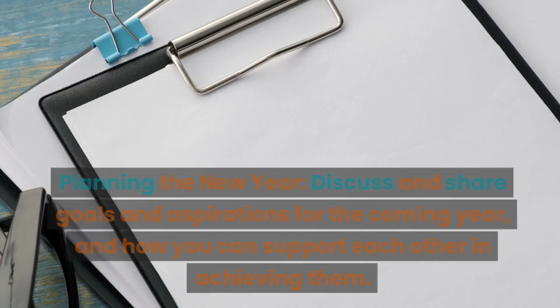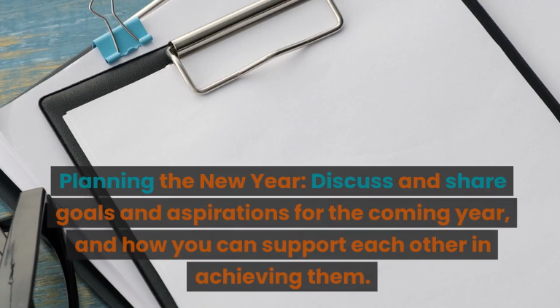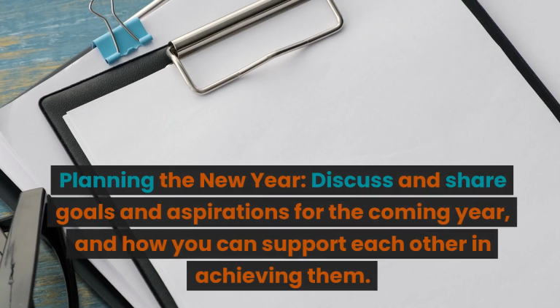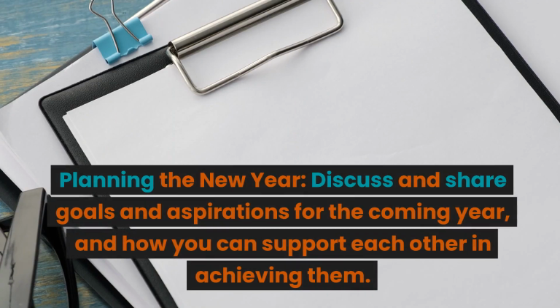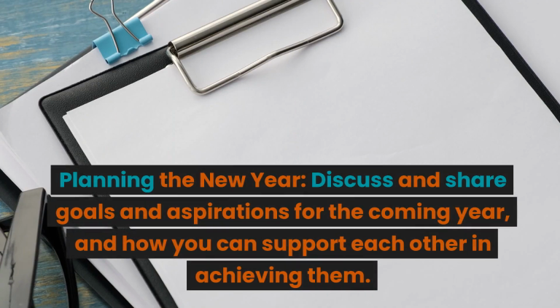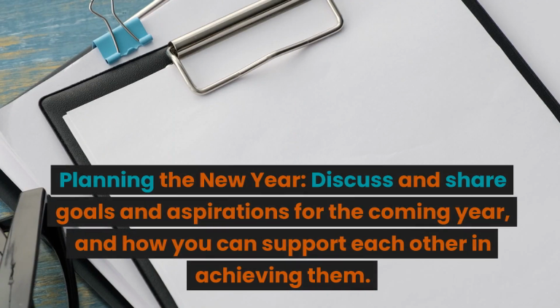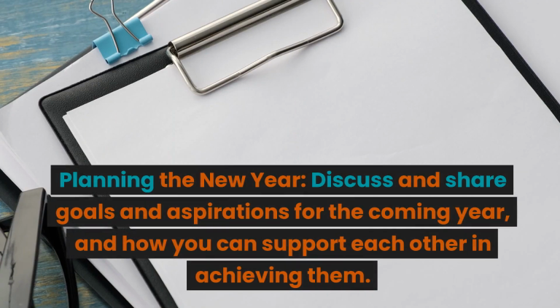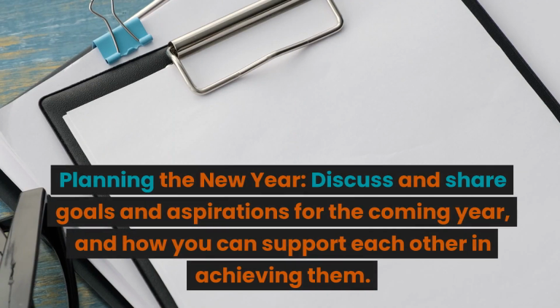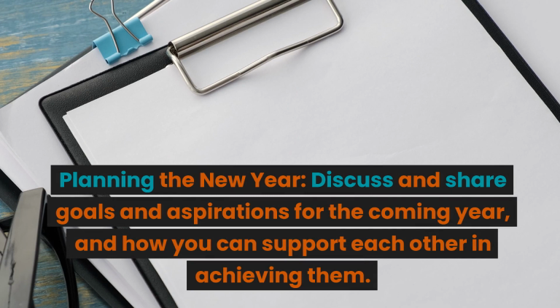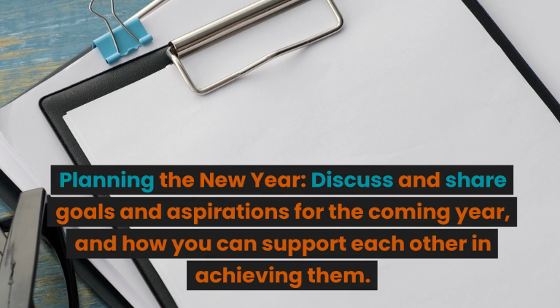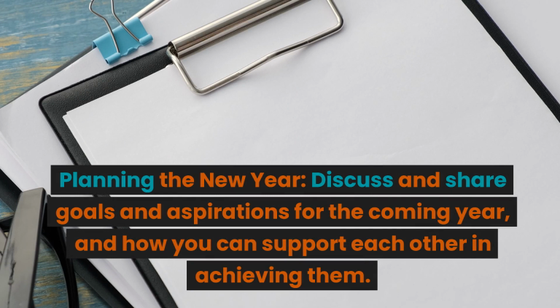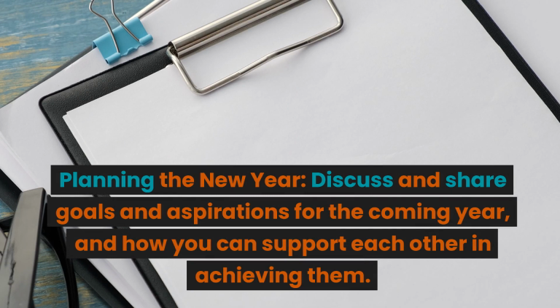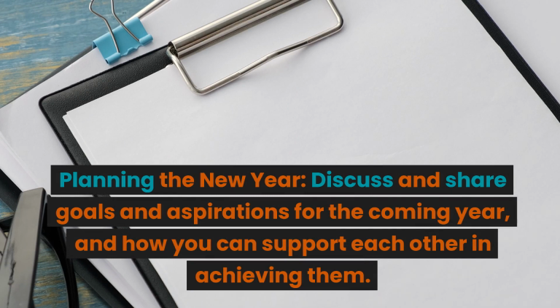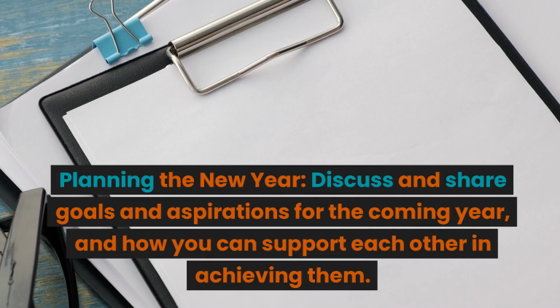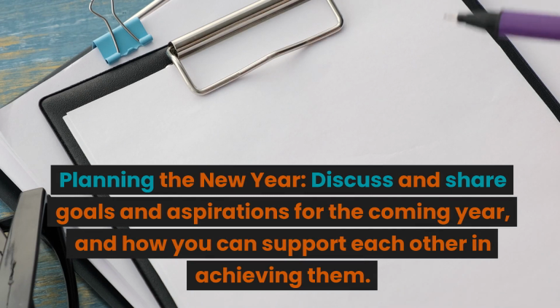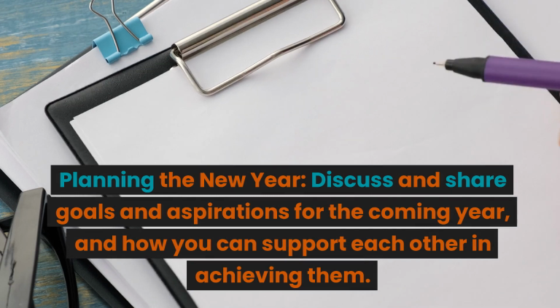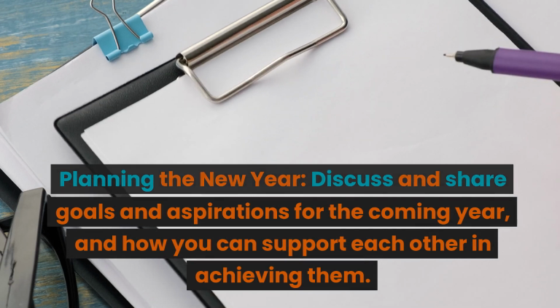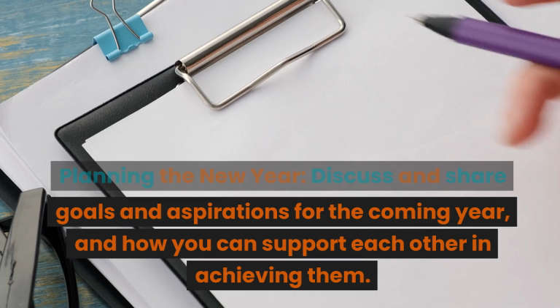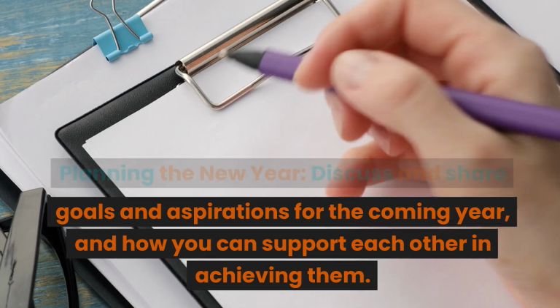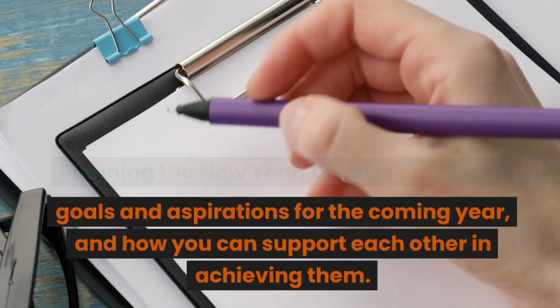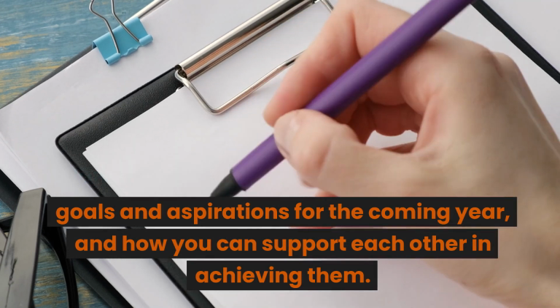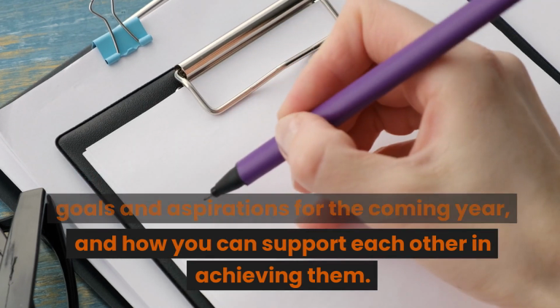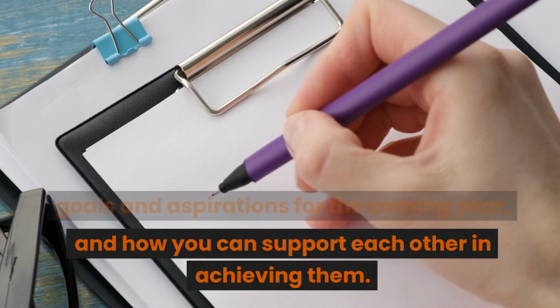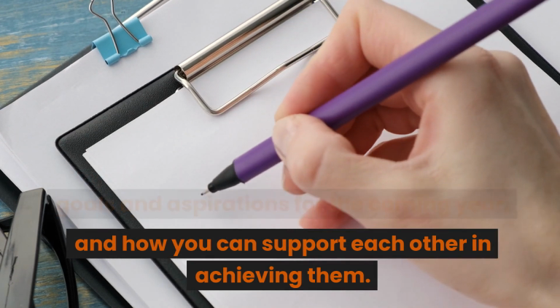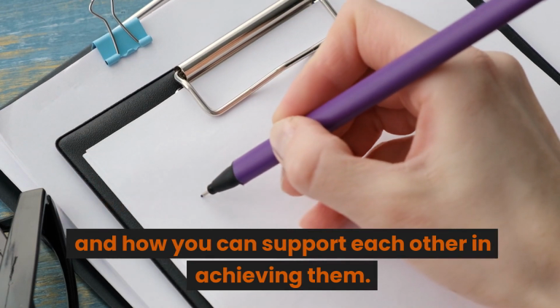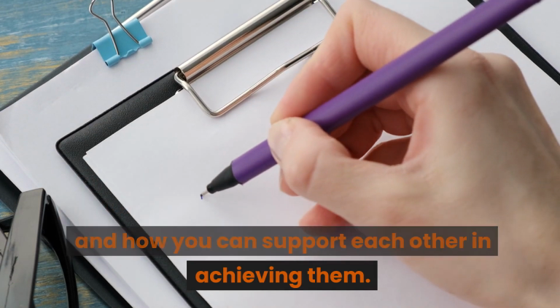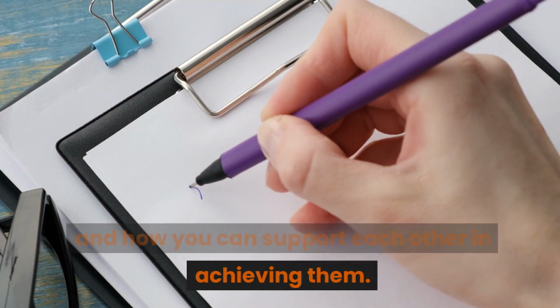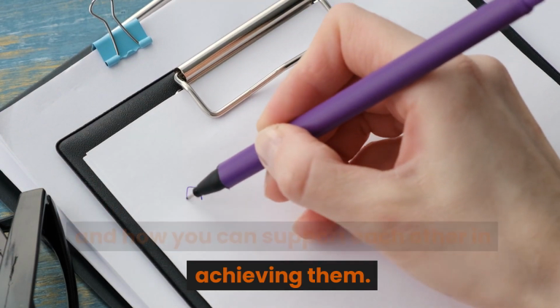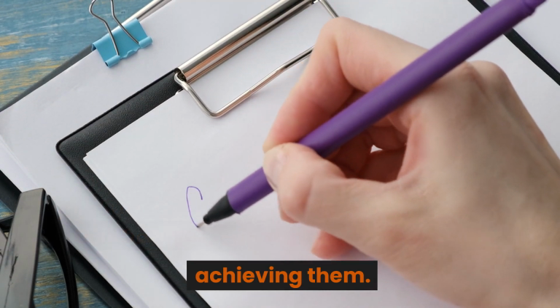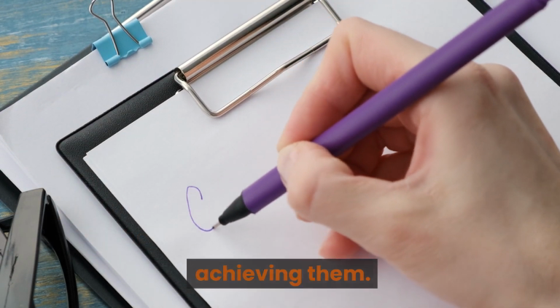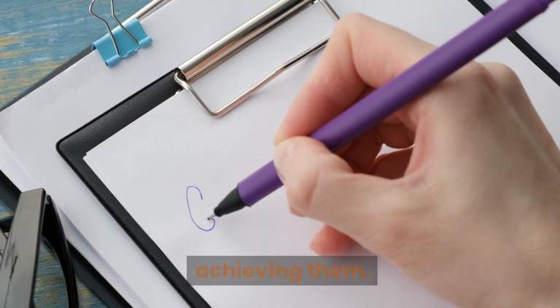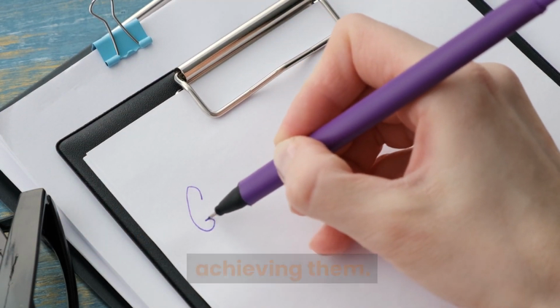Planning the new year. Discuss and share goals and aspirations for the coming year and how you can support each other in achieving them.